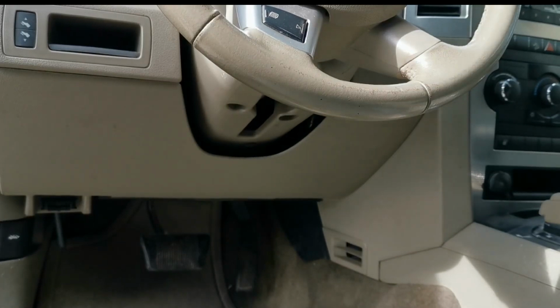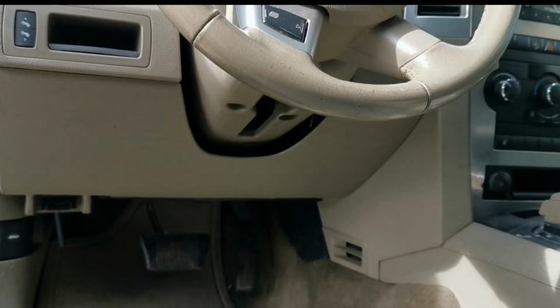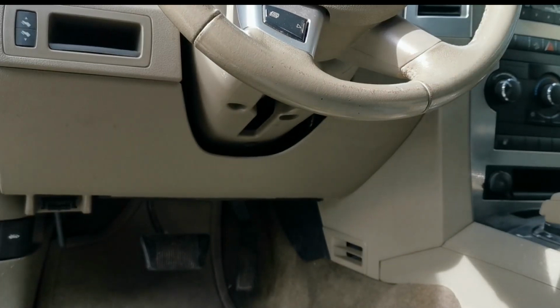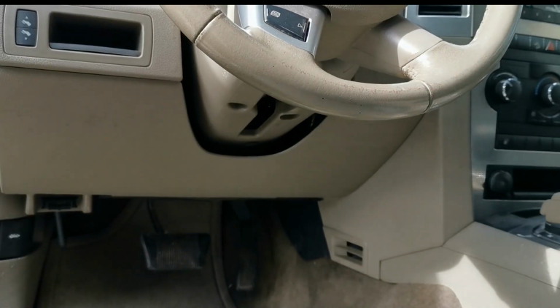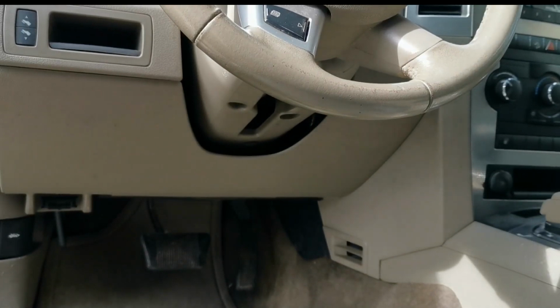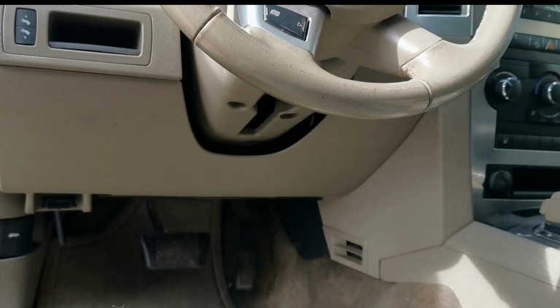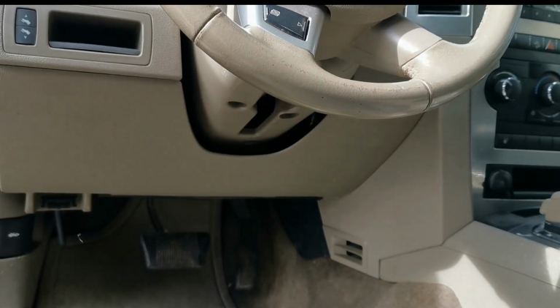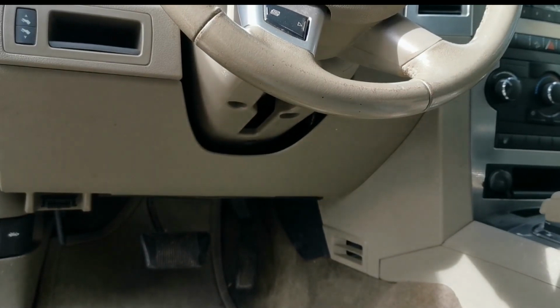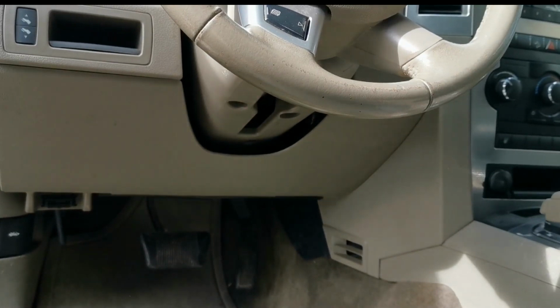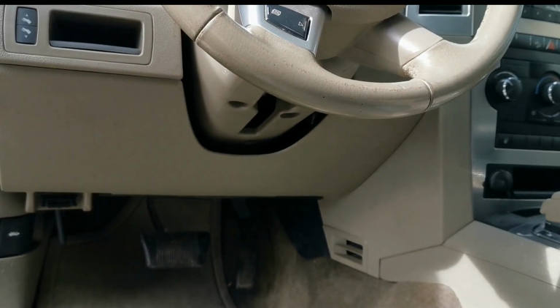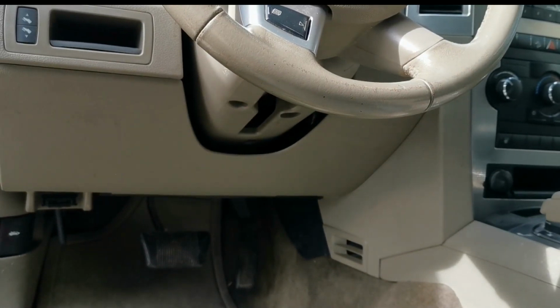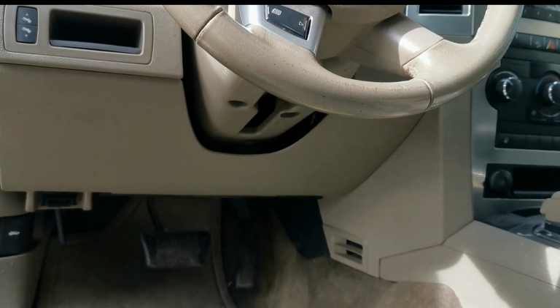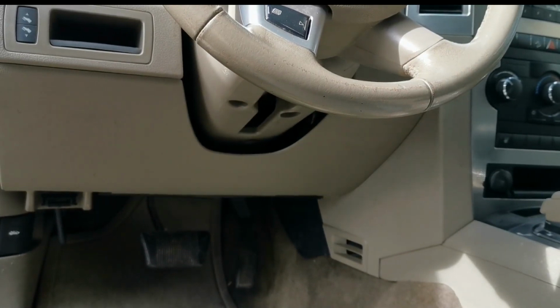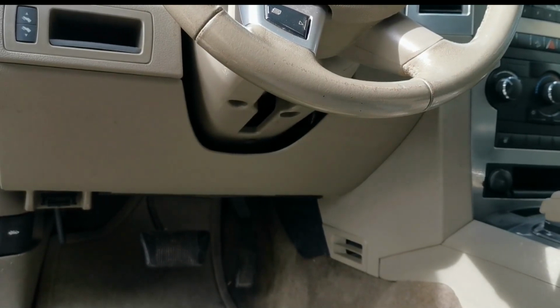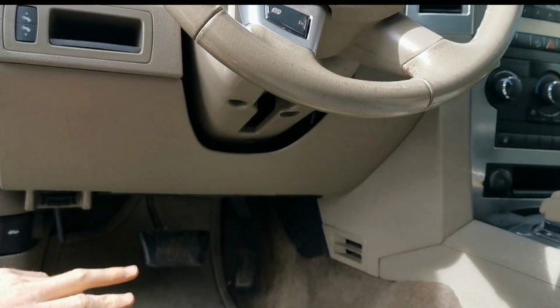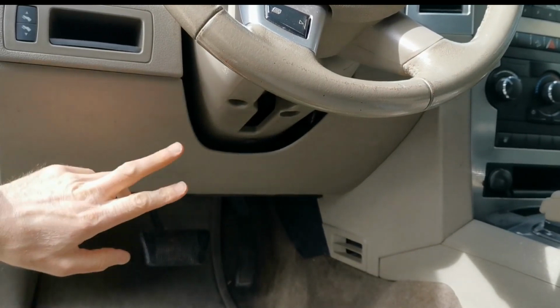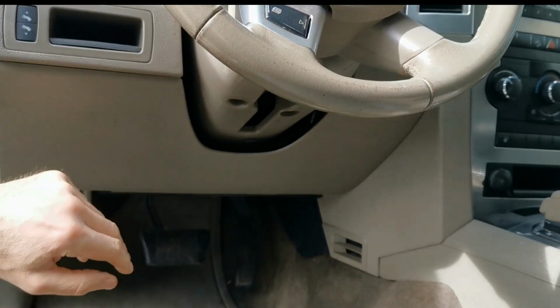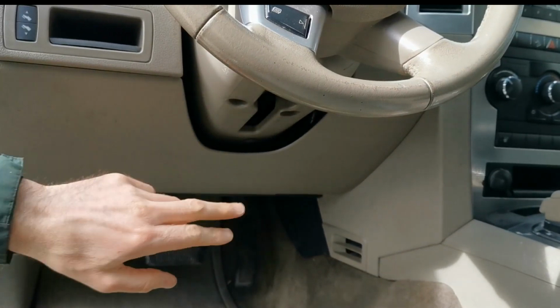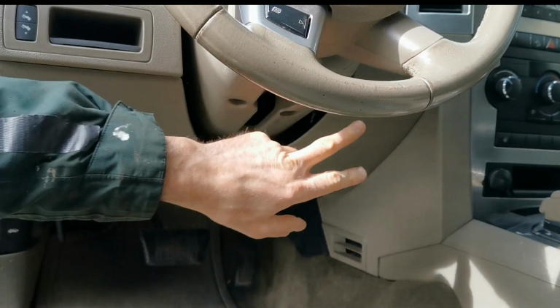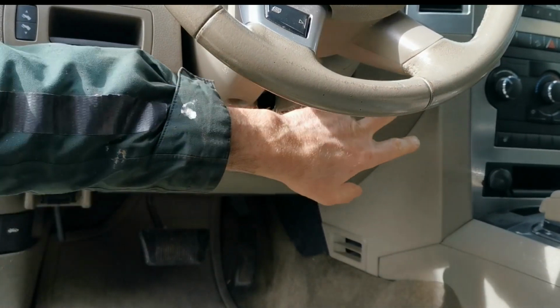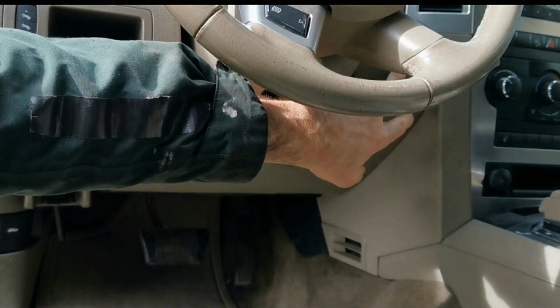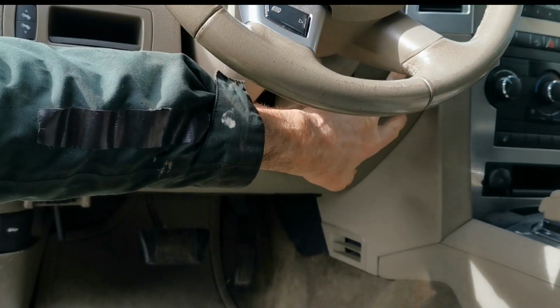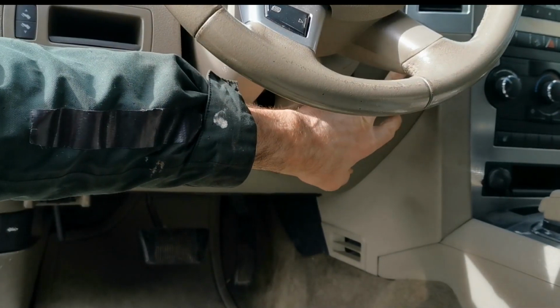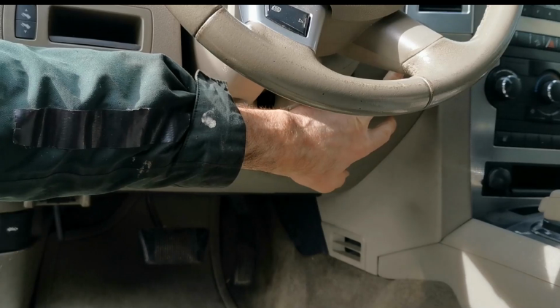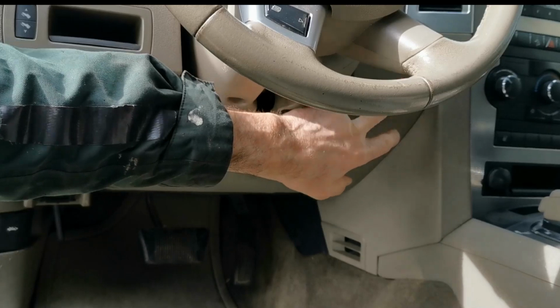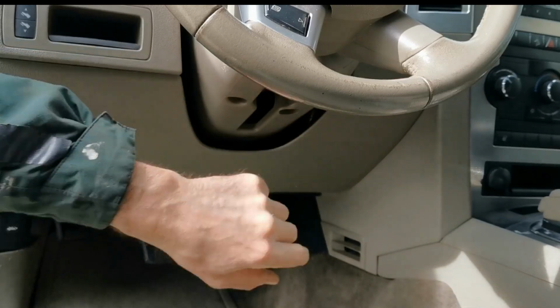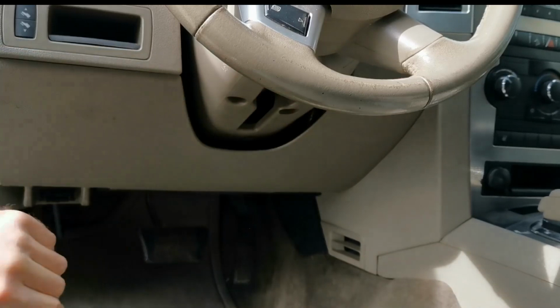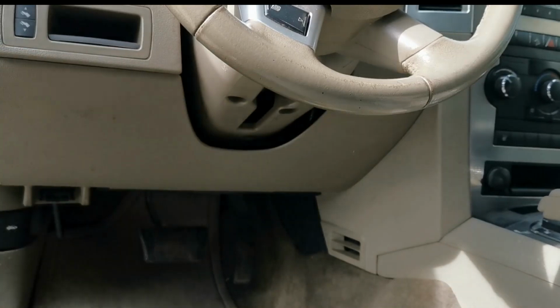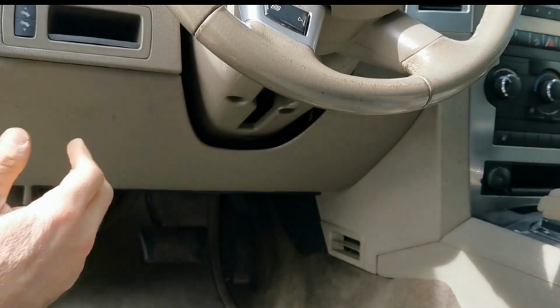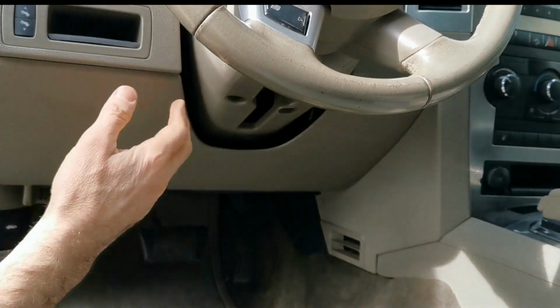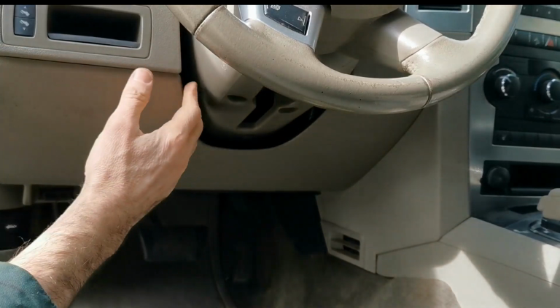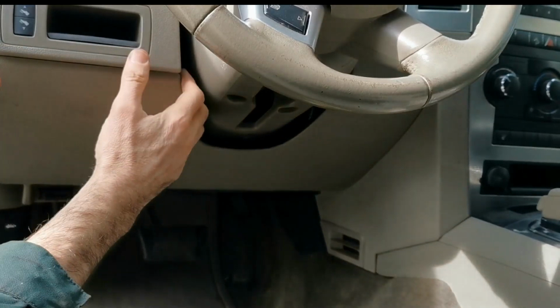2008 Diesel Jeep Cherokee — accessing the wireless ignition module.